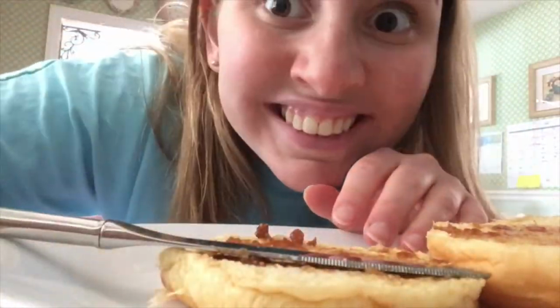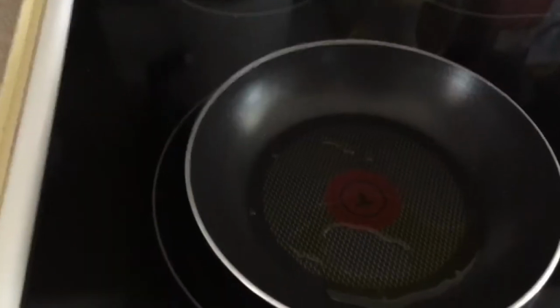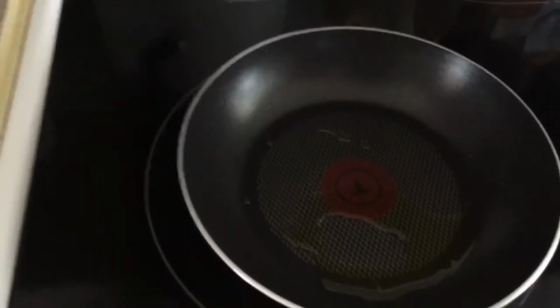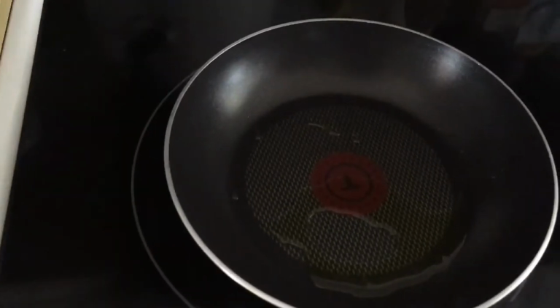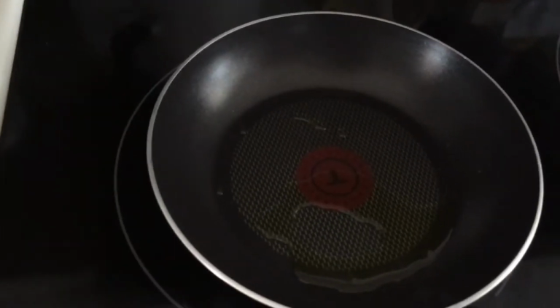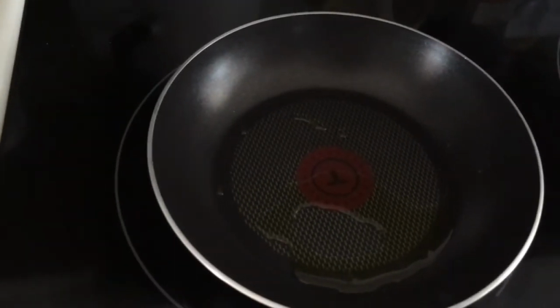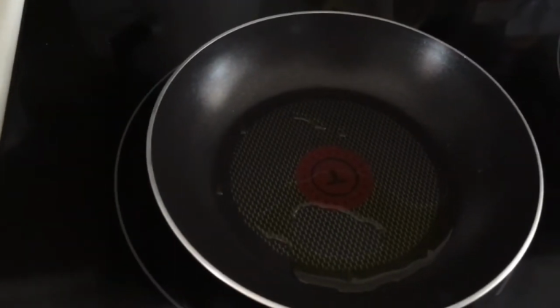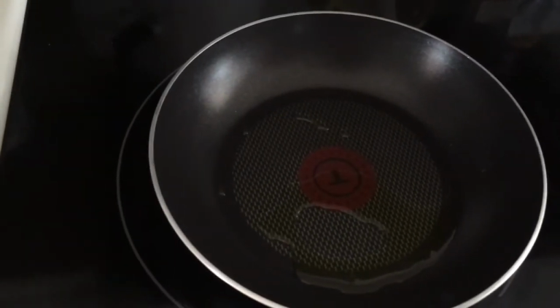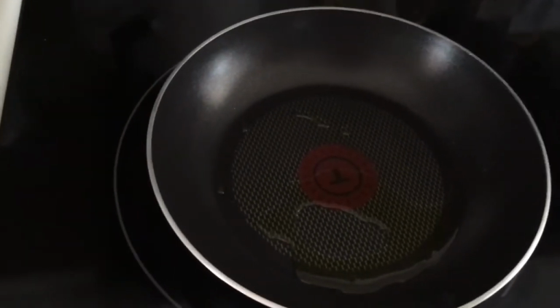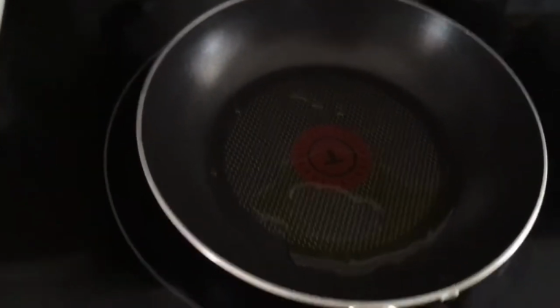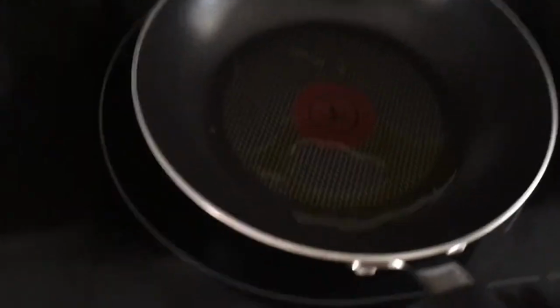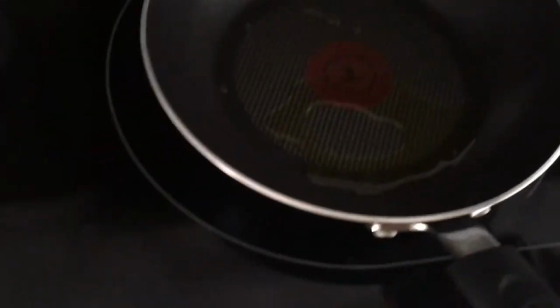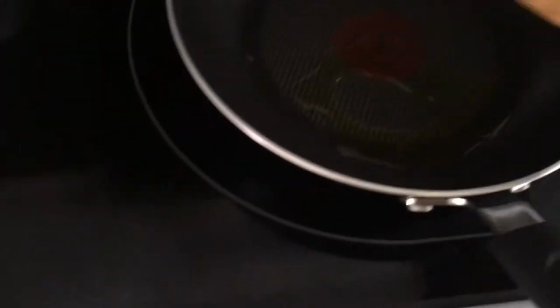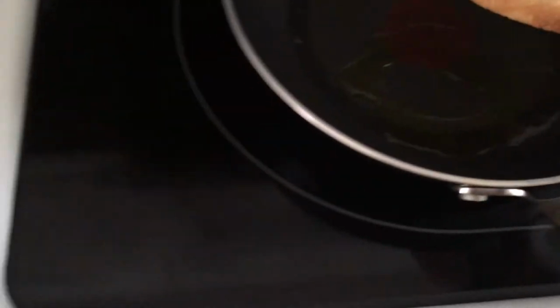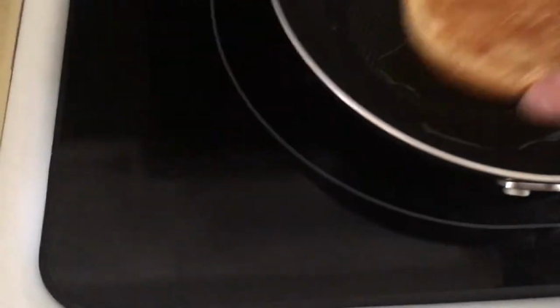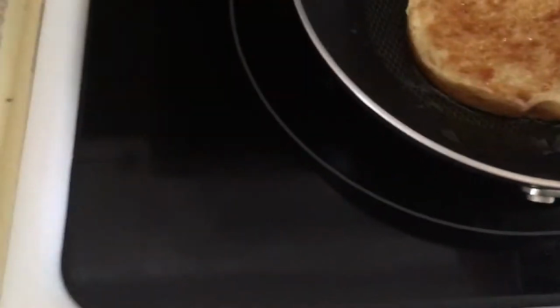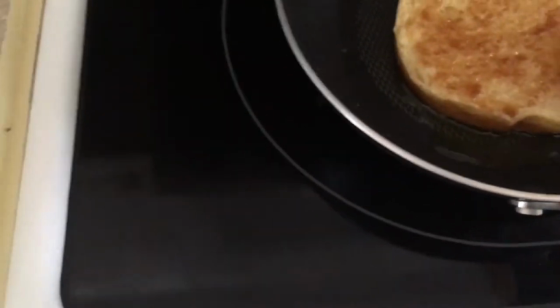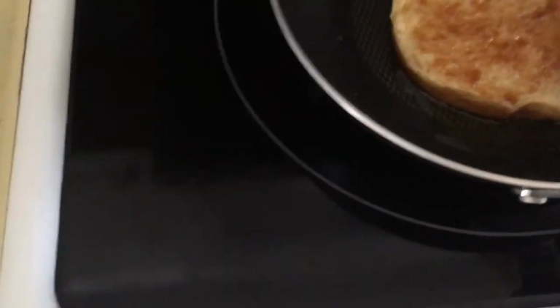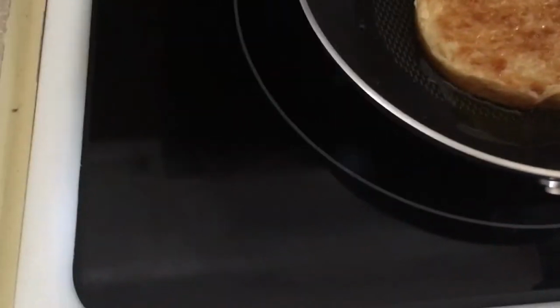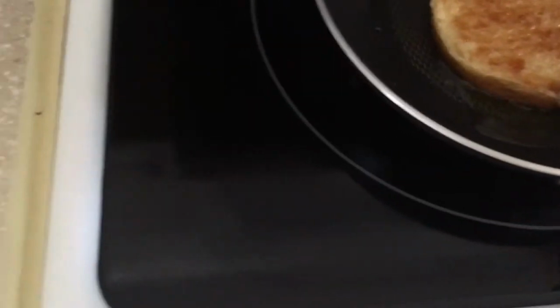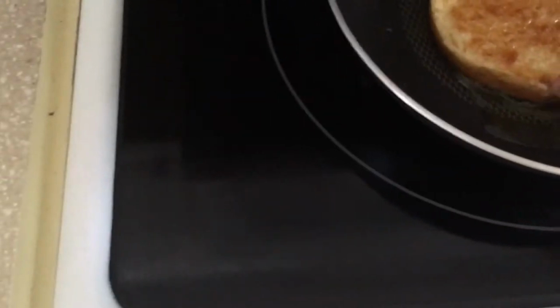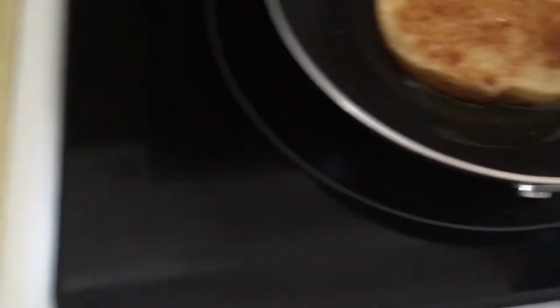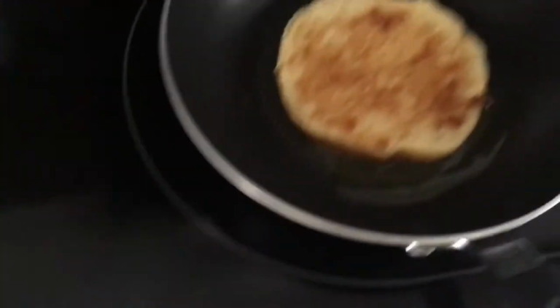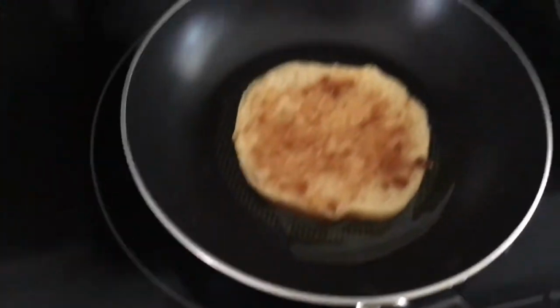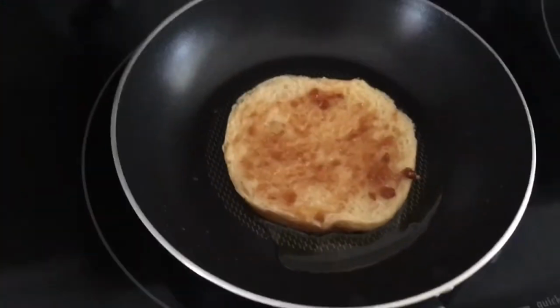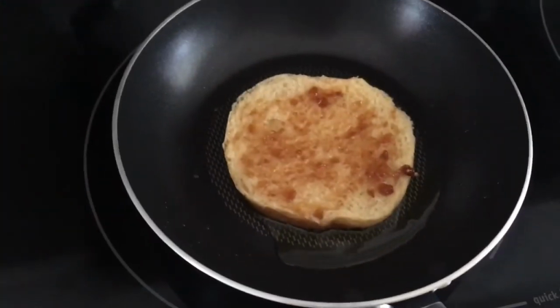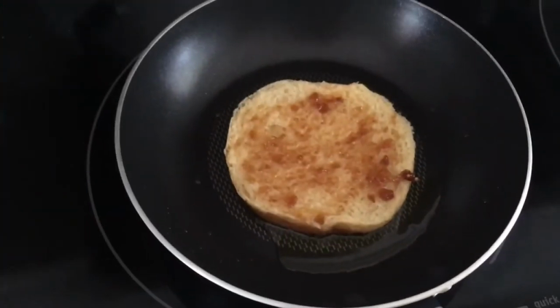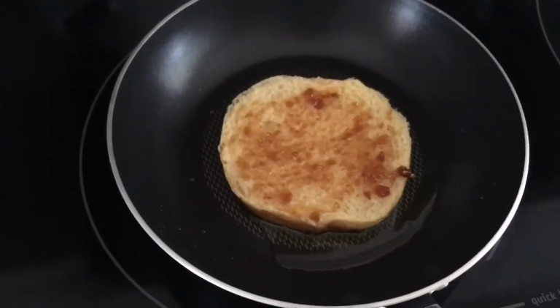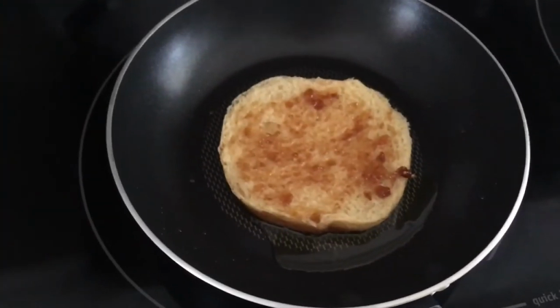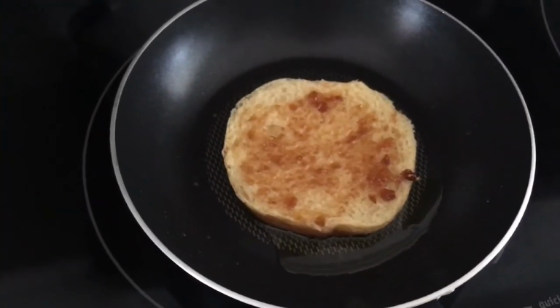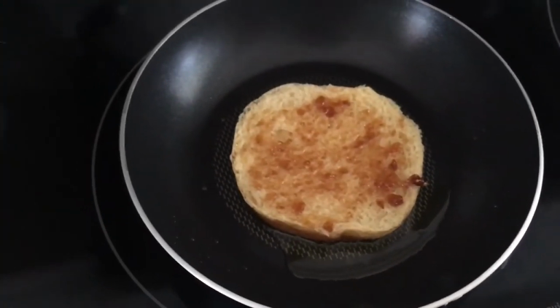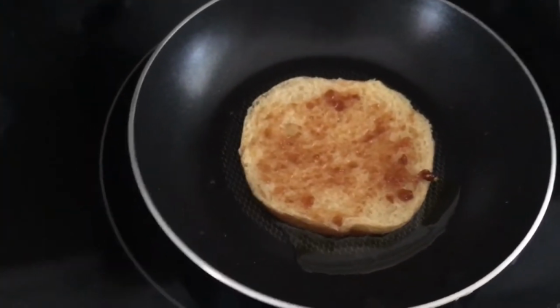Our butter has melted. Put in our bun with some of the stuff on.